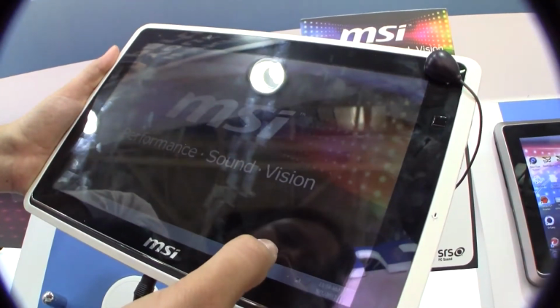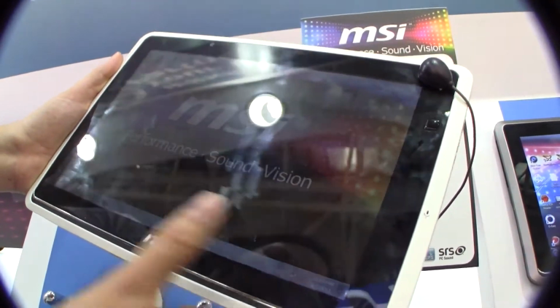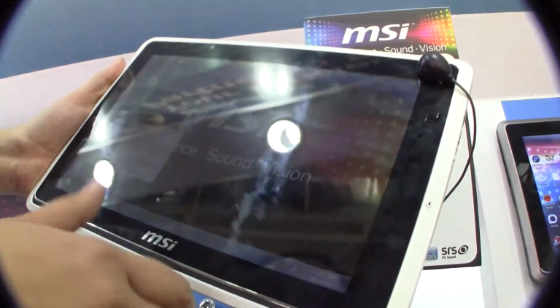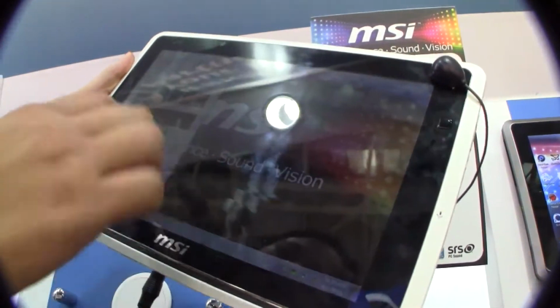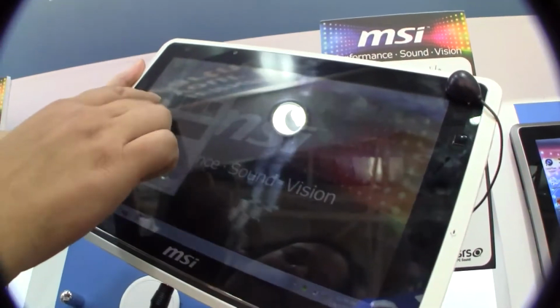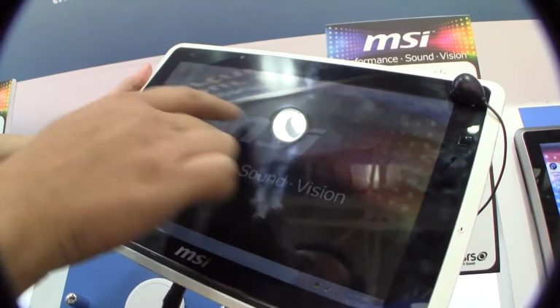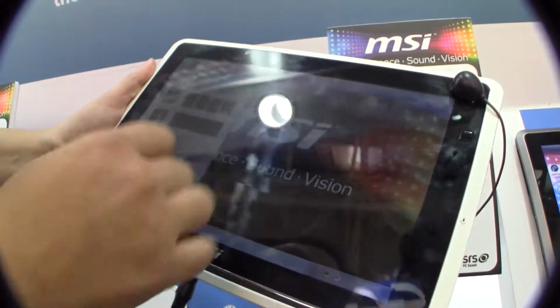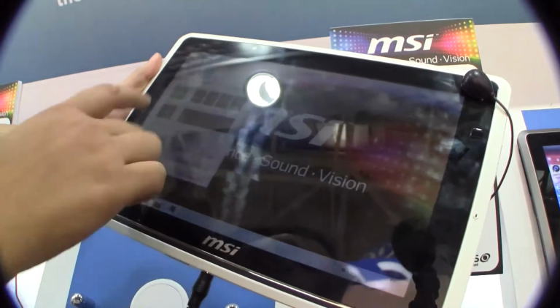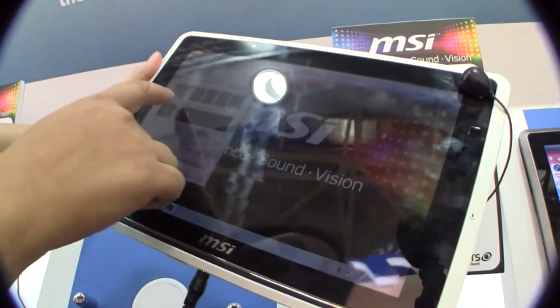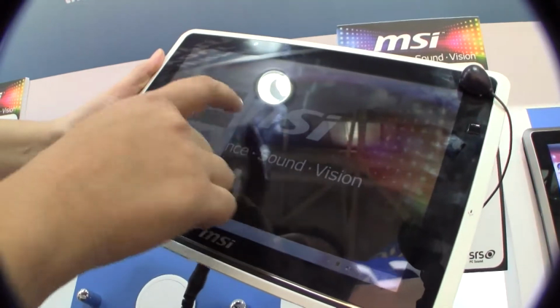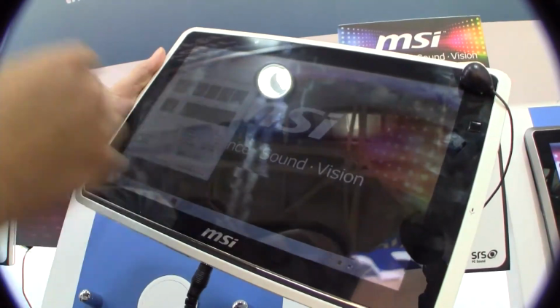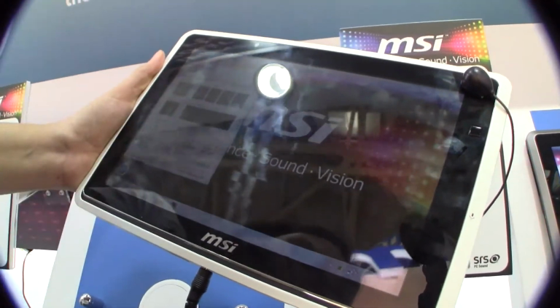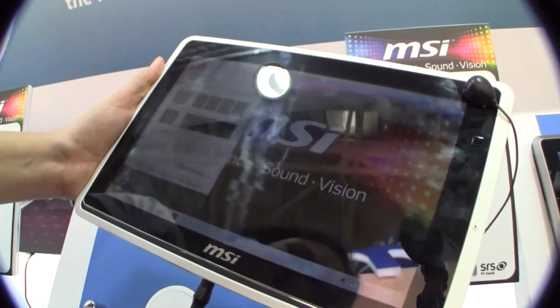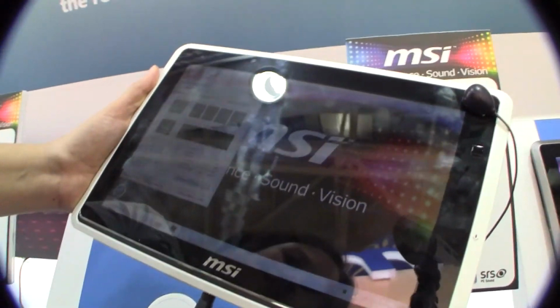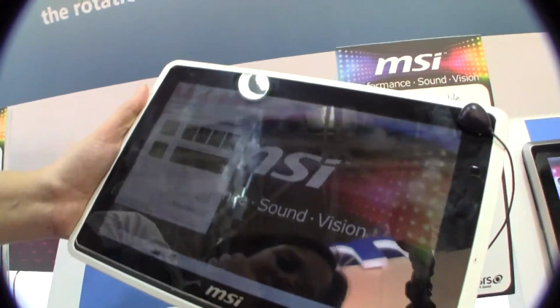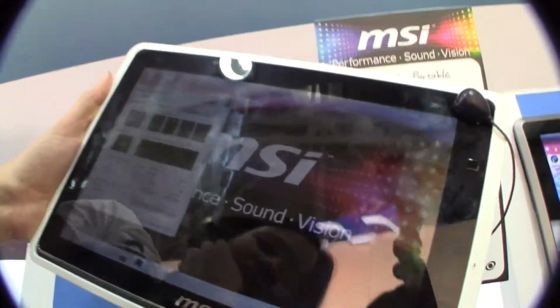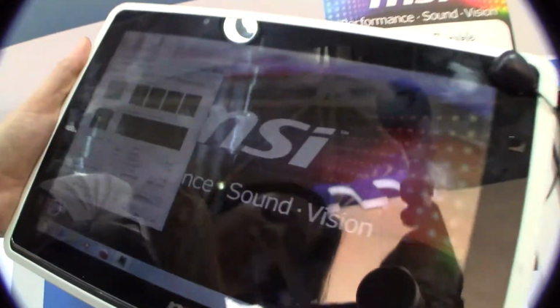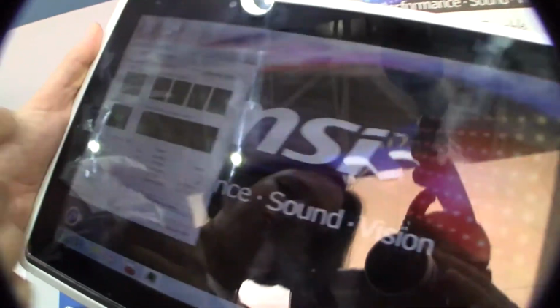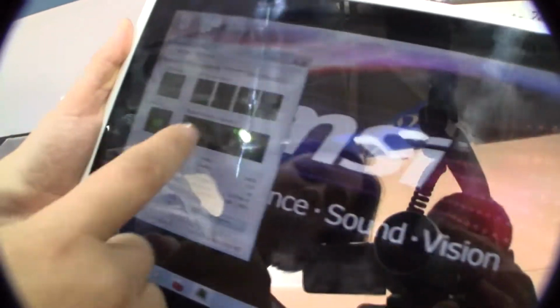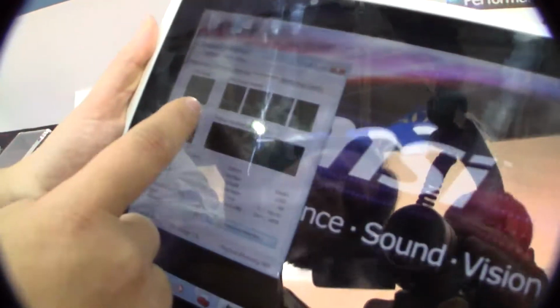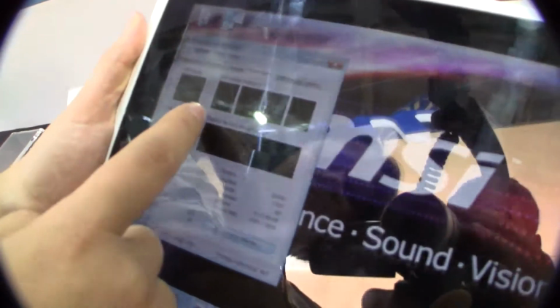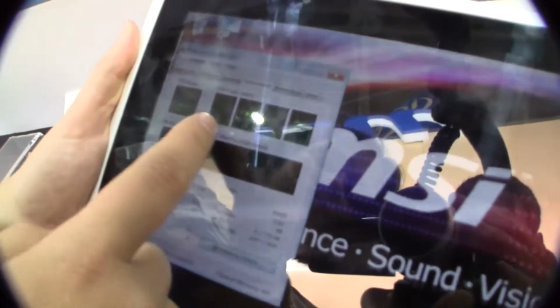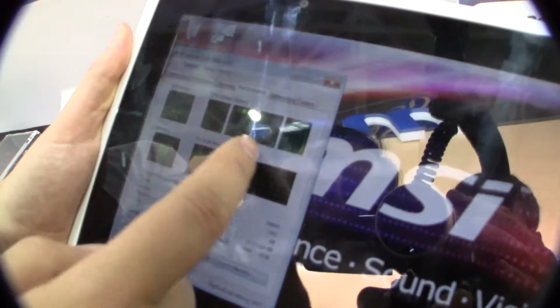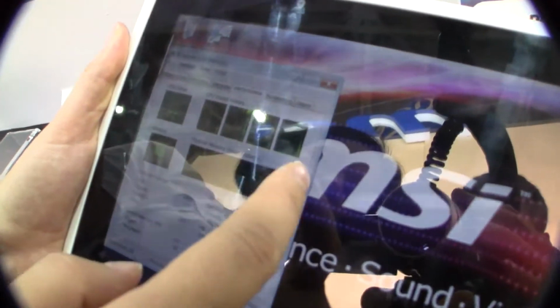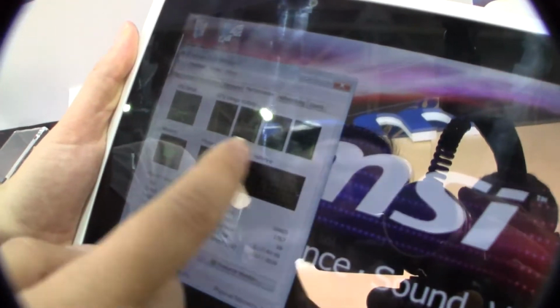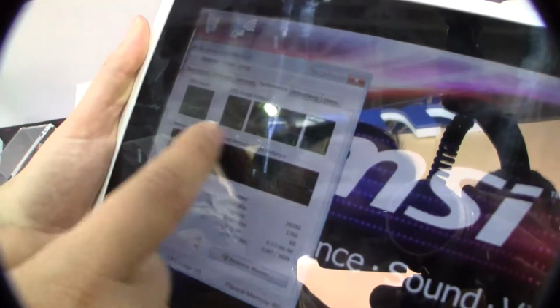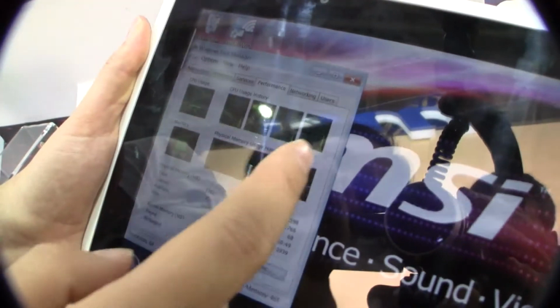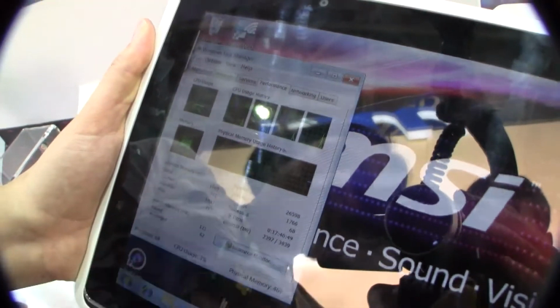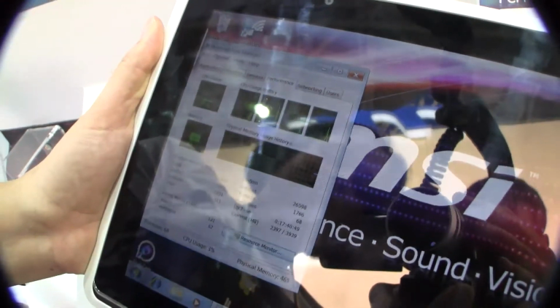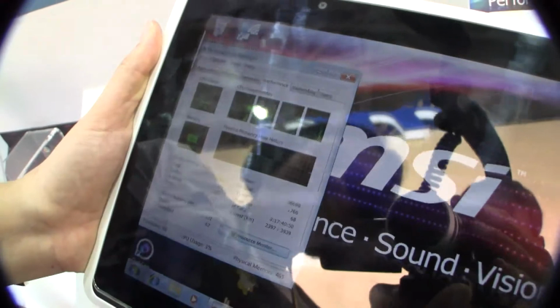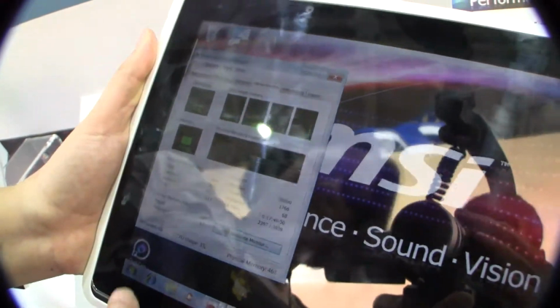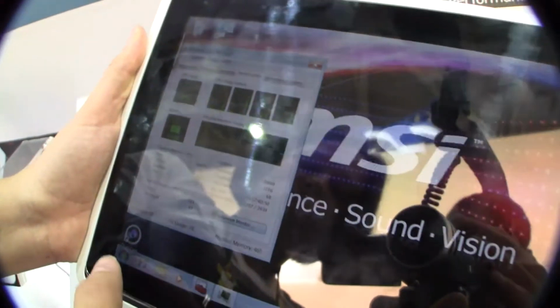You can see here that Intel Cedar Trail is dual core, so you can actually see four cores here because it has hyper-threading.